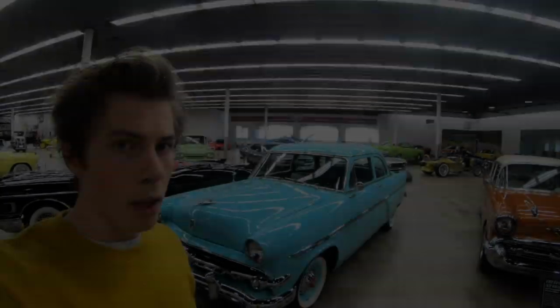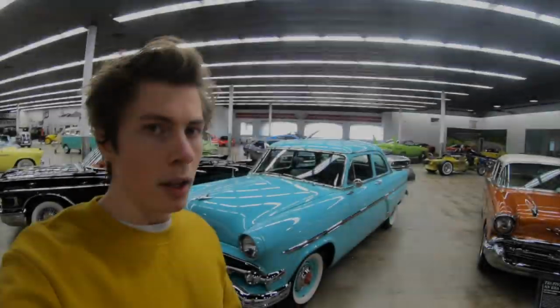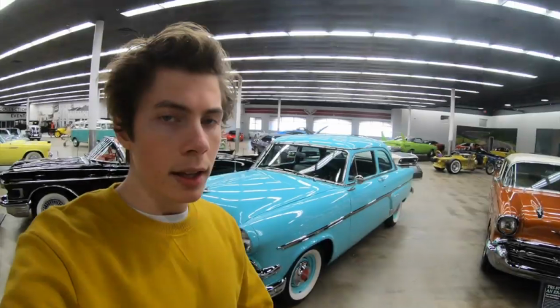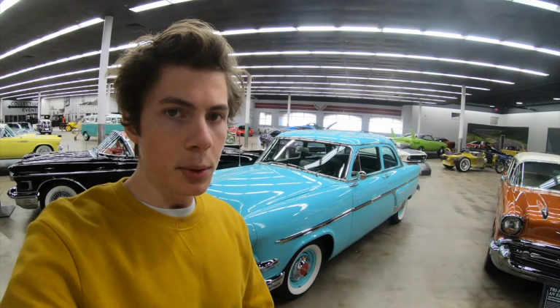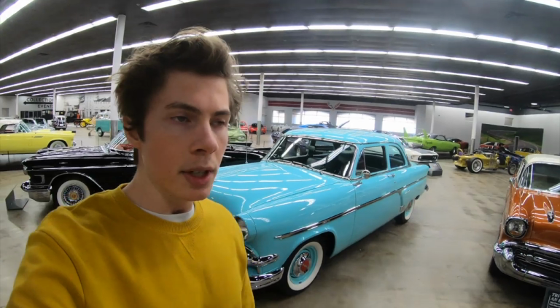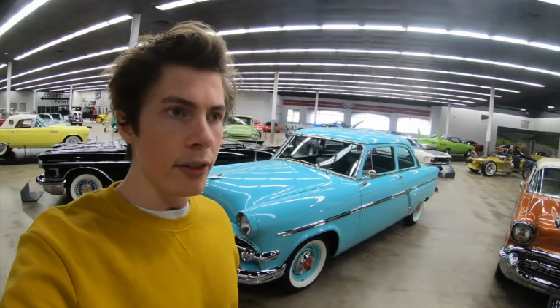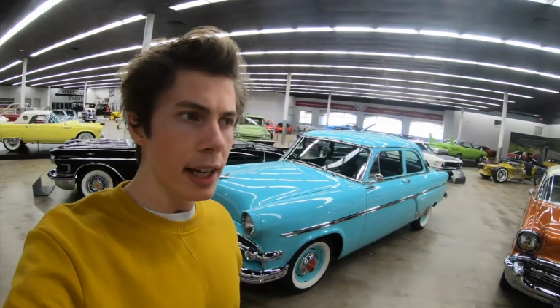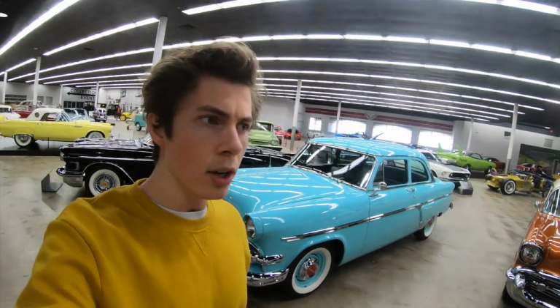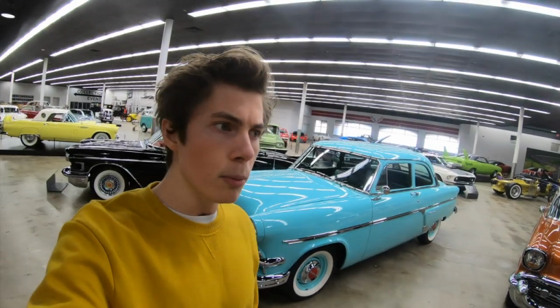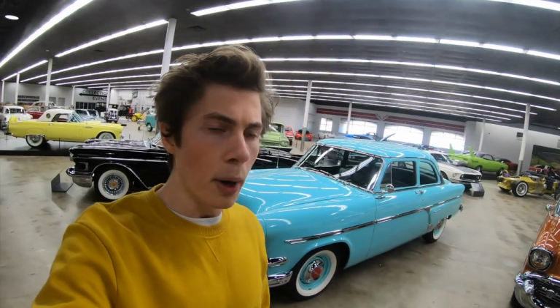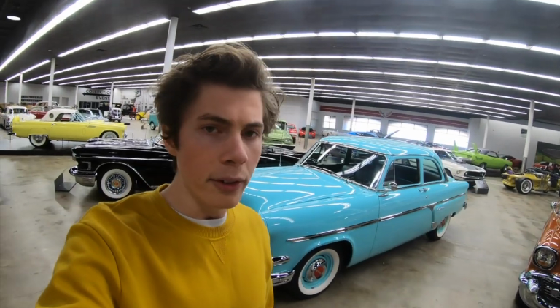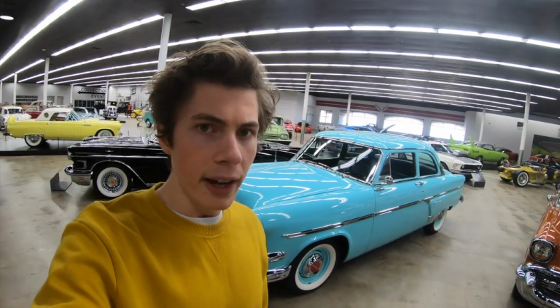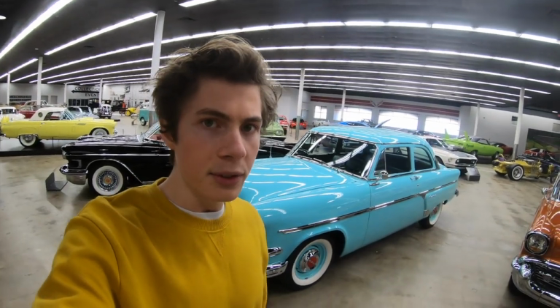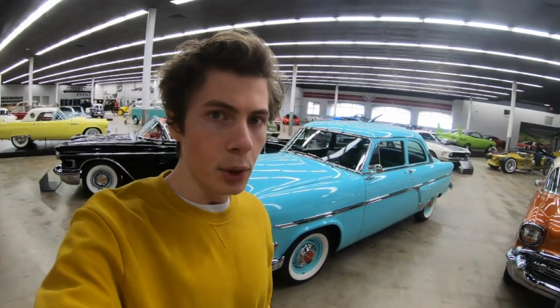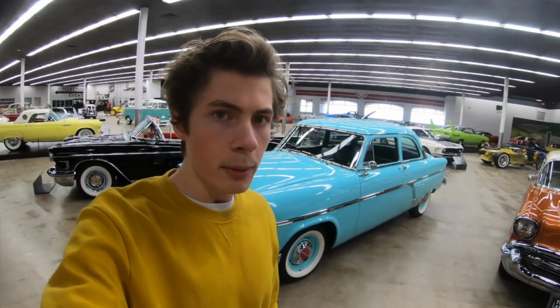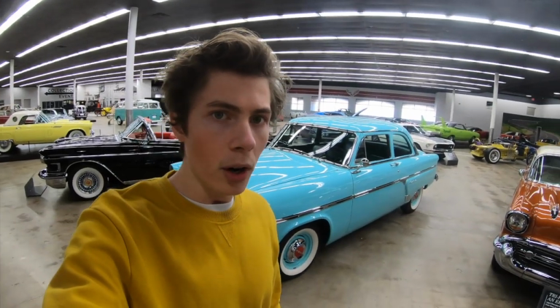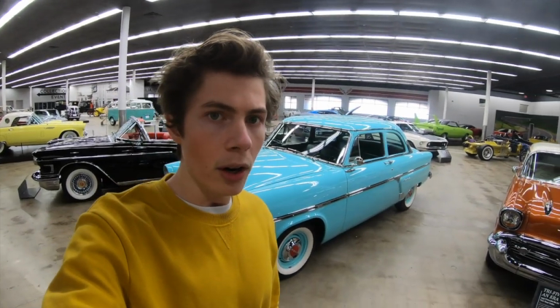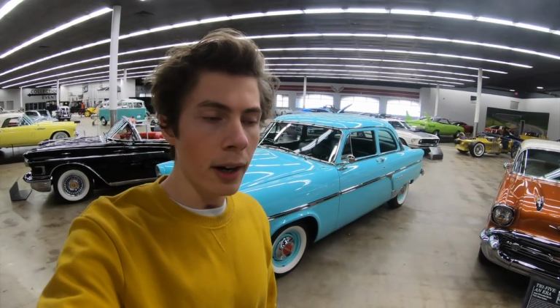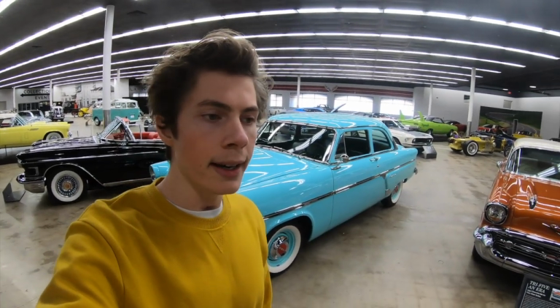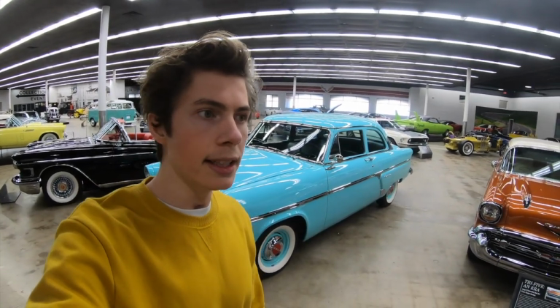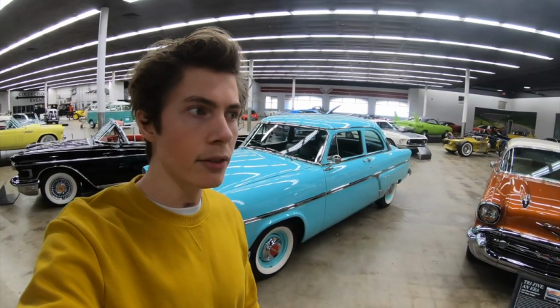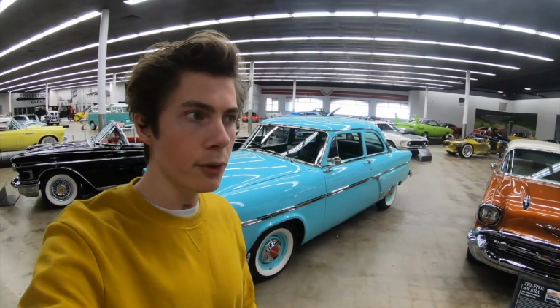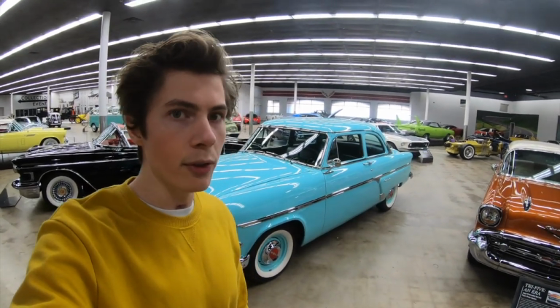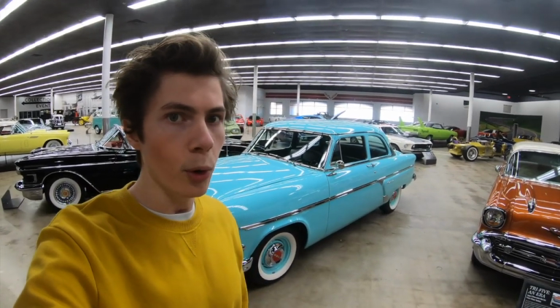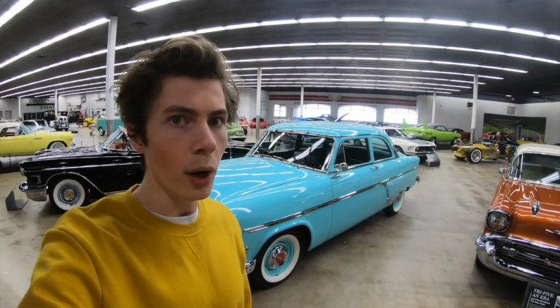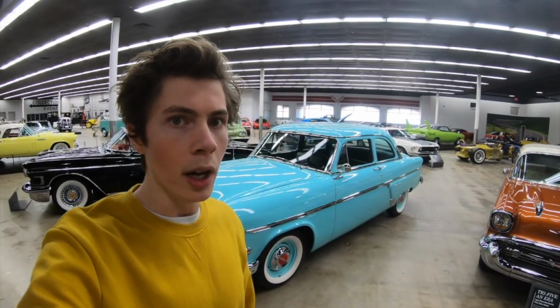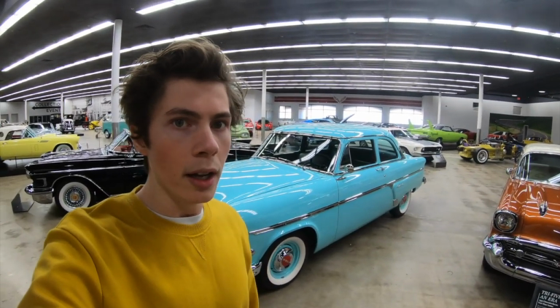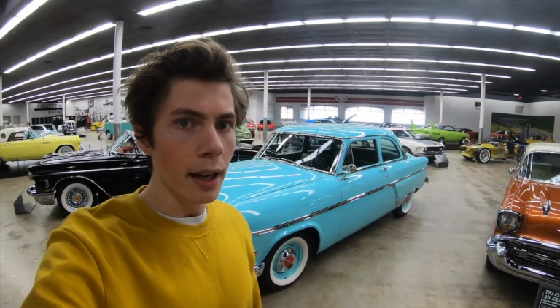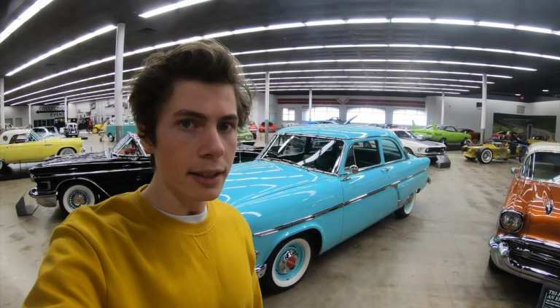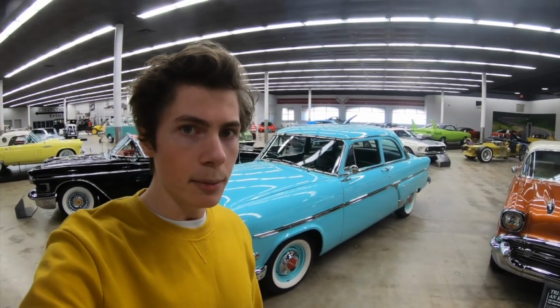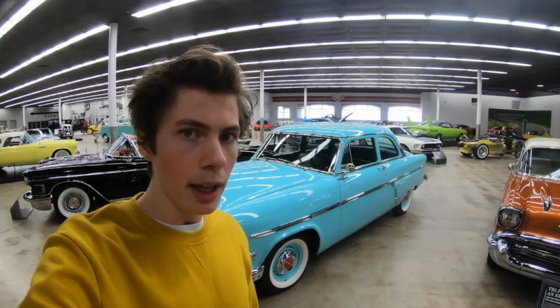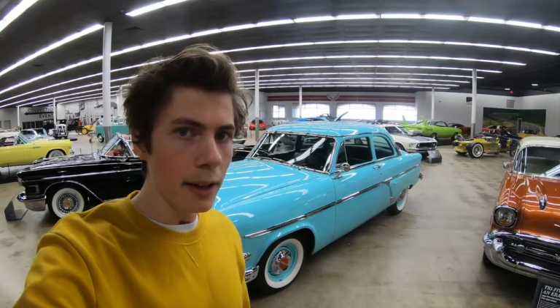This was in our video 'Barney Fife's Dream Car' — the 1954 Customline.